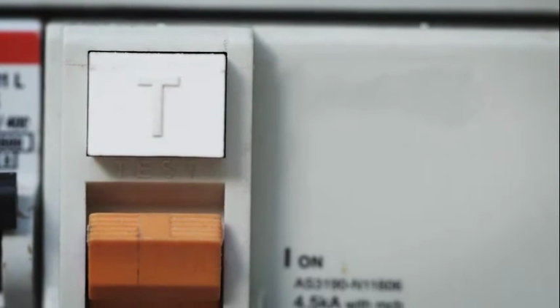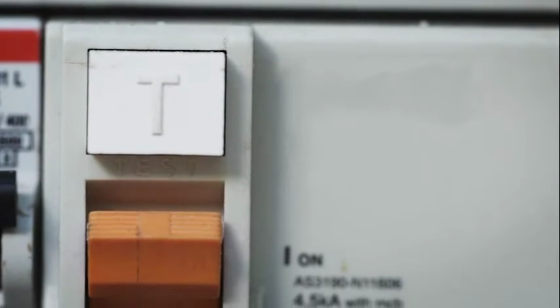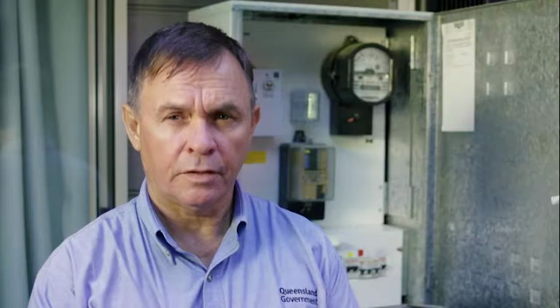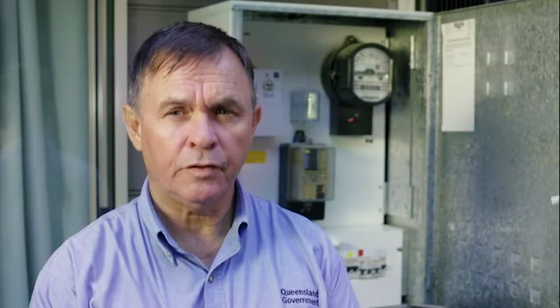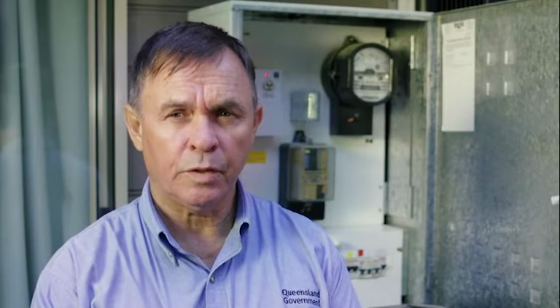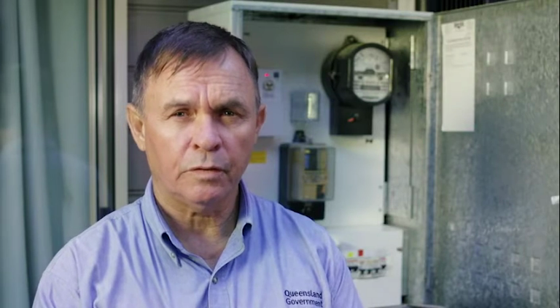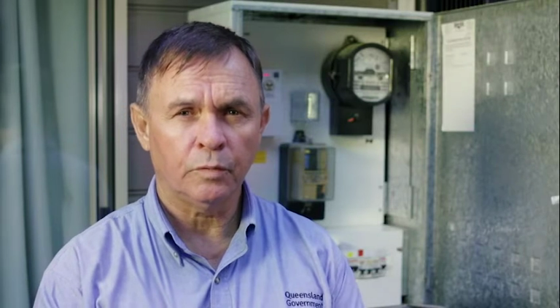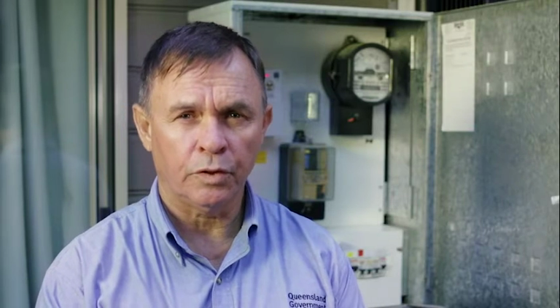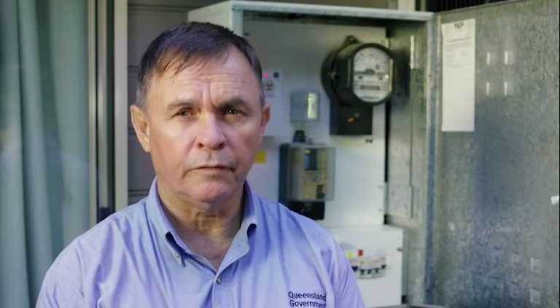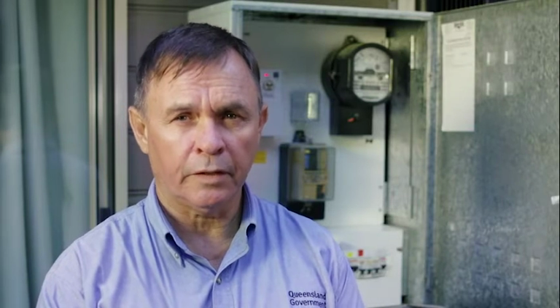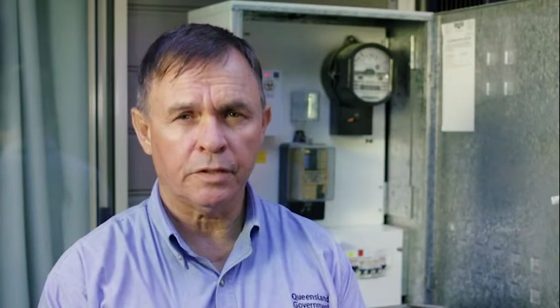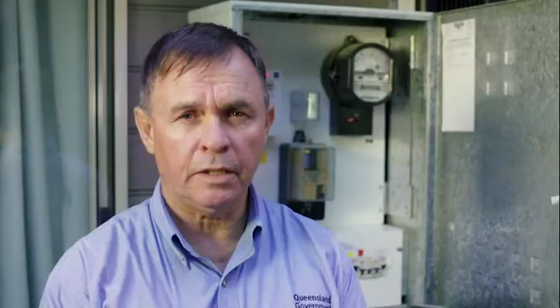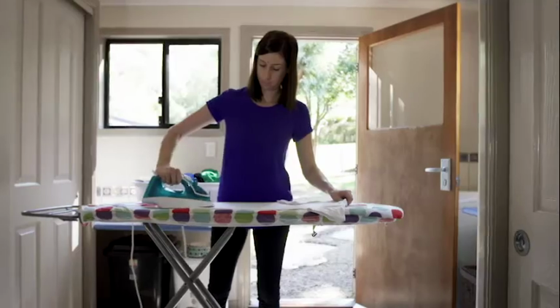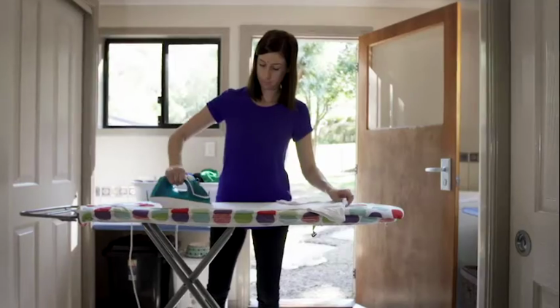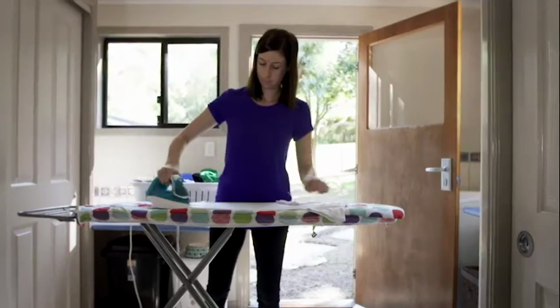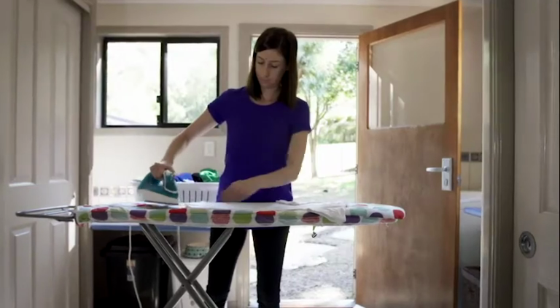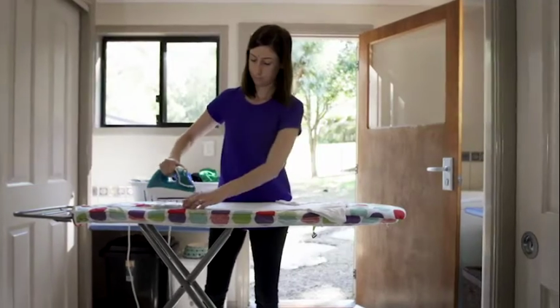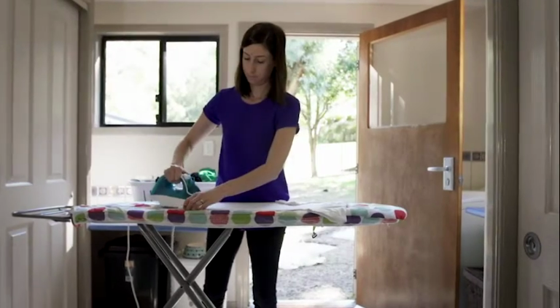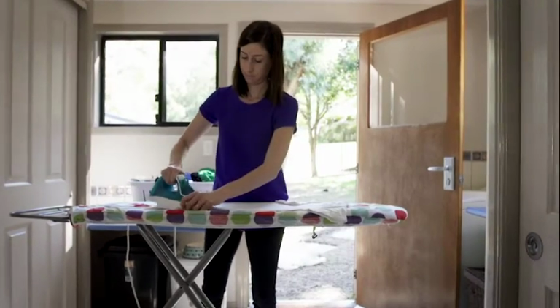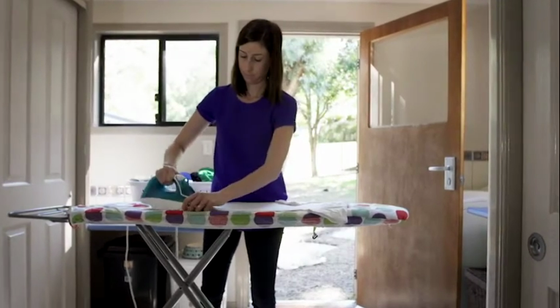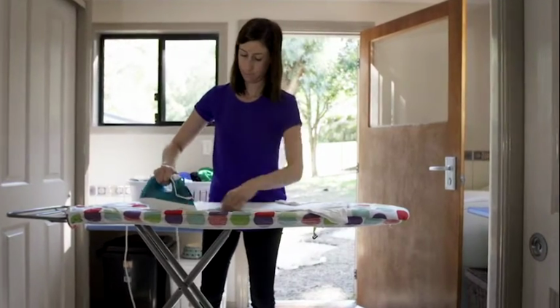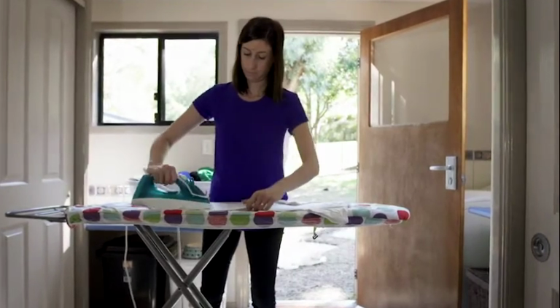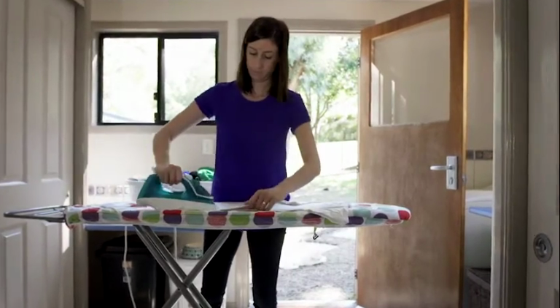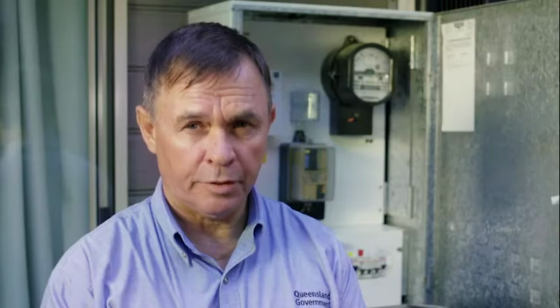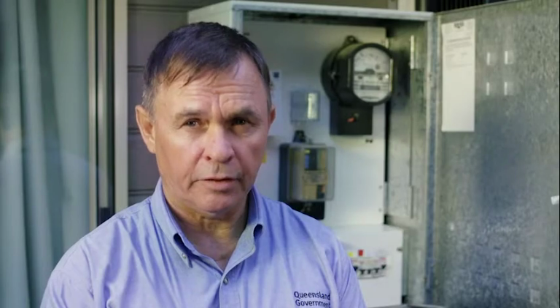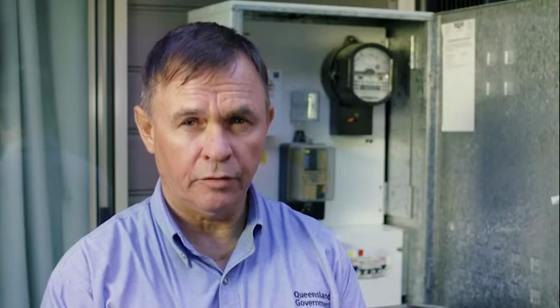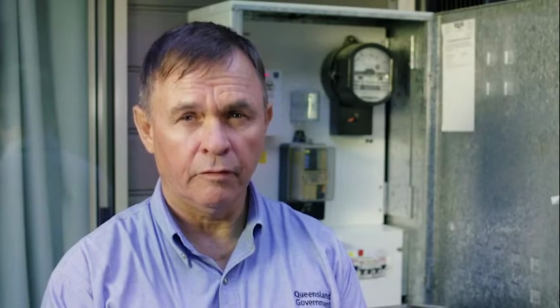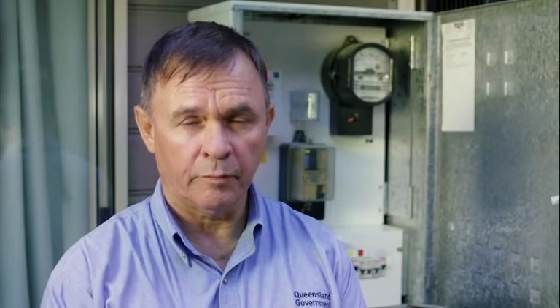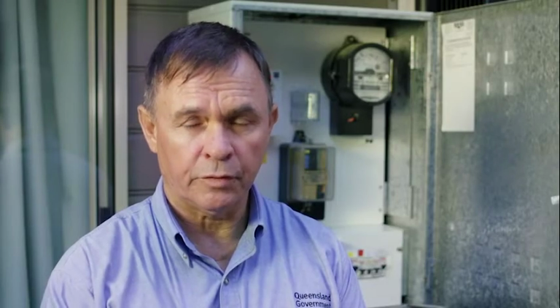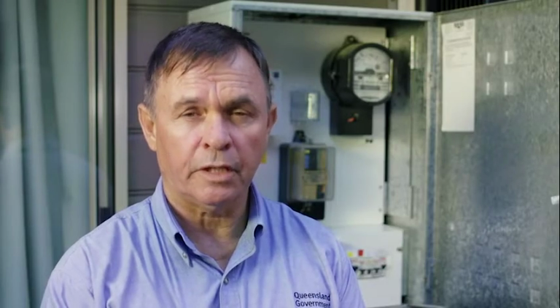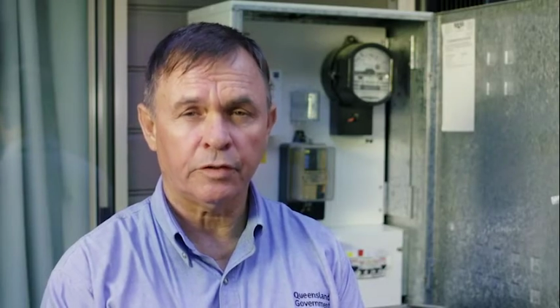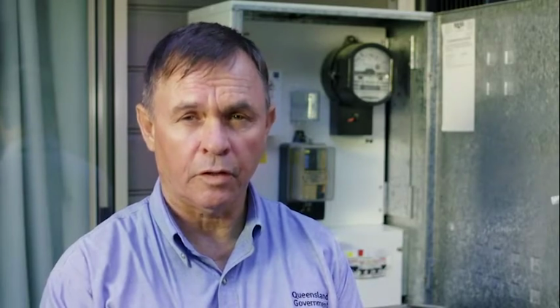A safety switch will turn off electricity in your home within milliseconds of a fault to protect you from a serious electric shock.